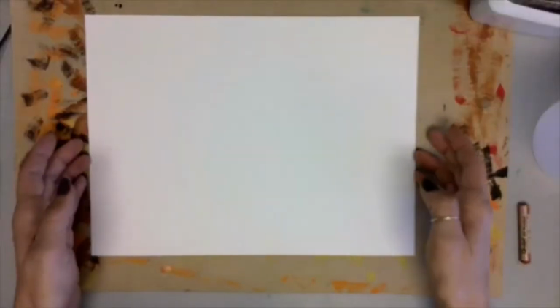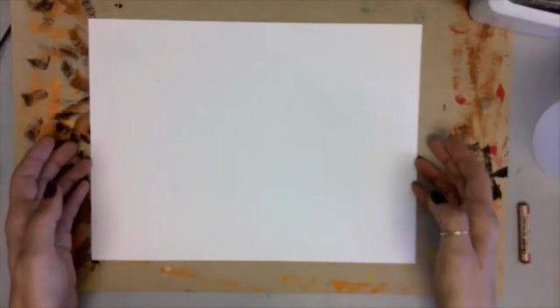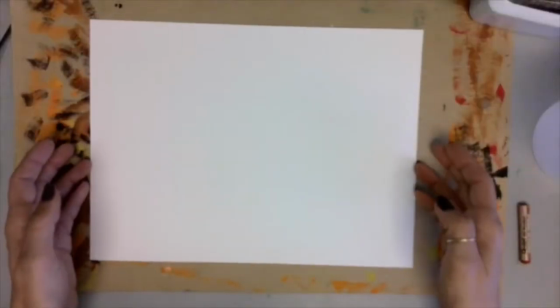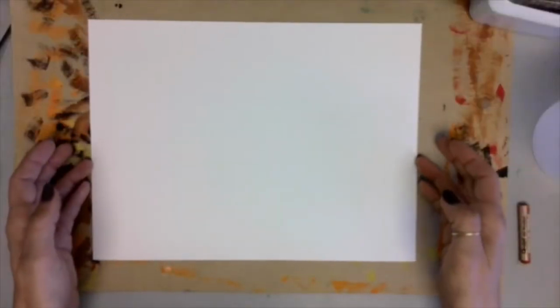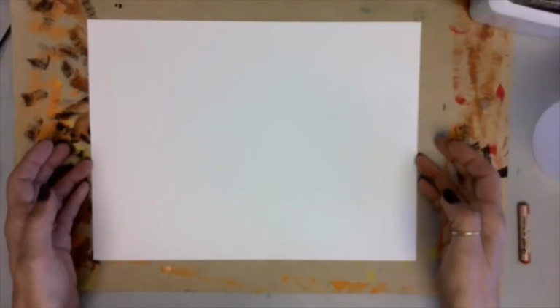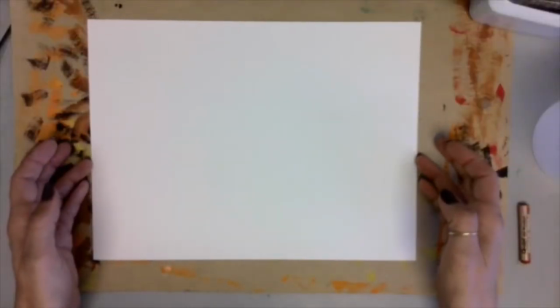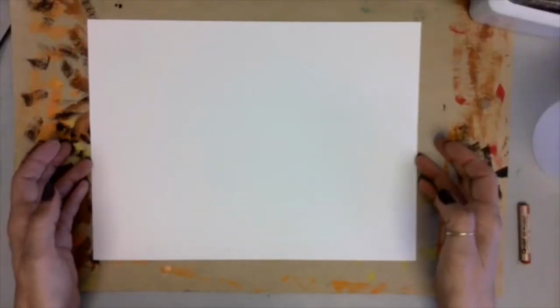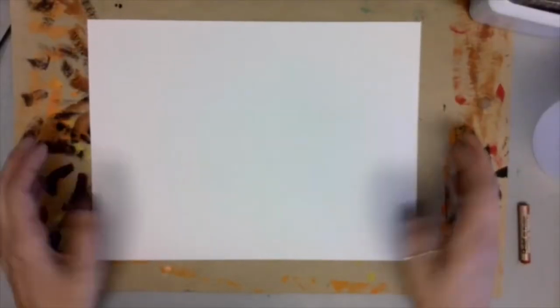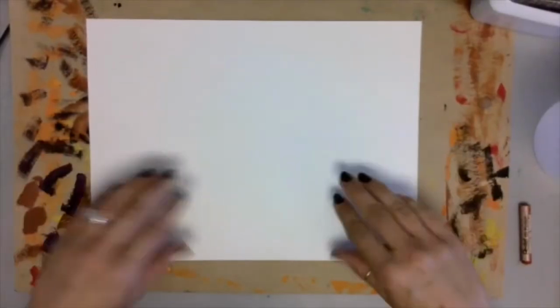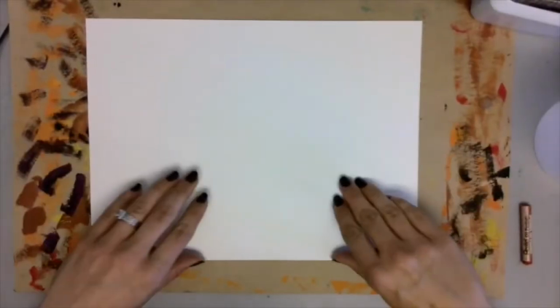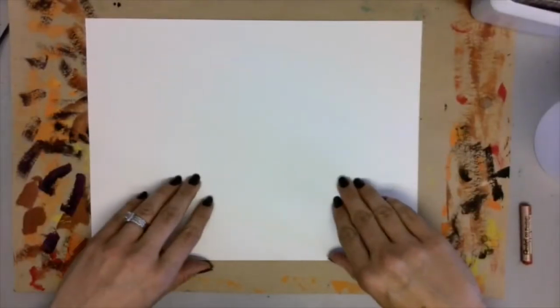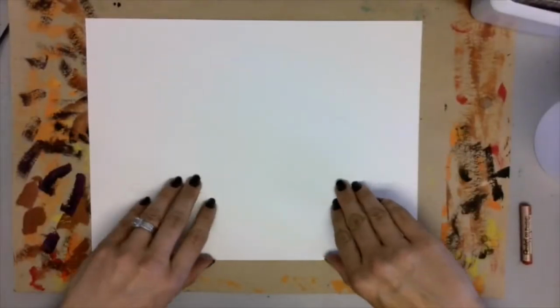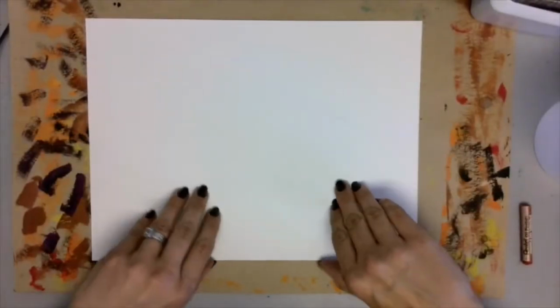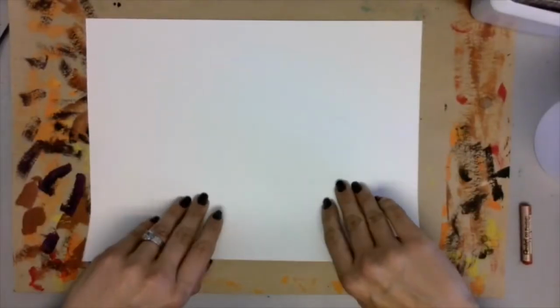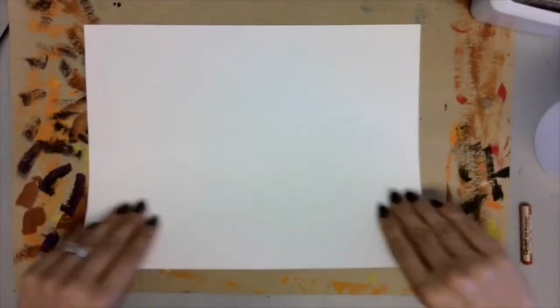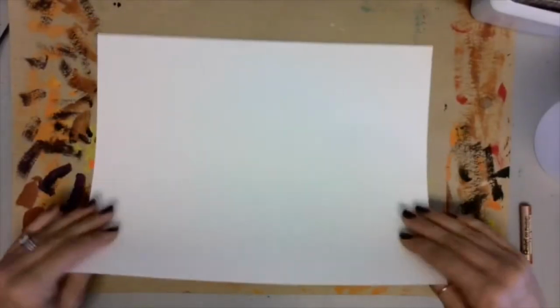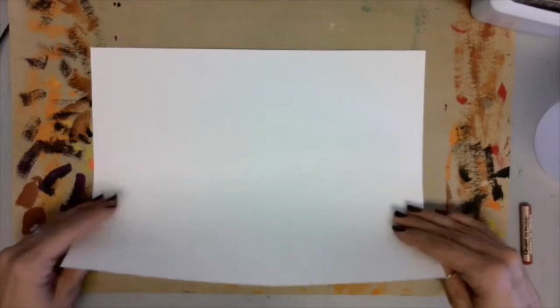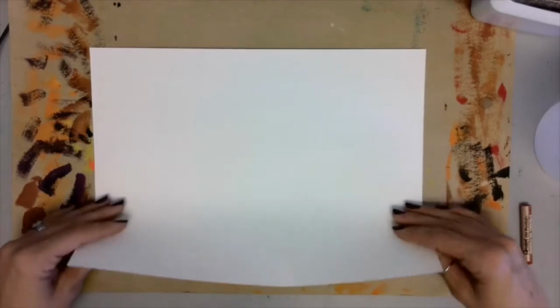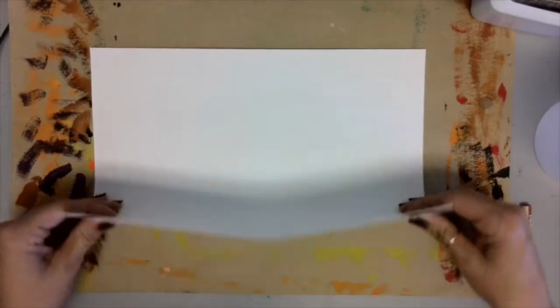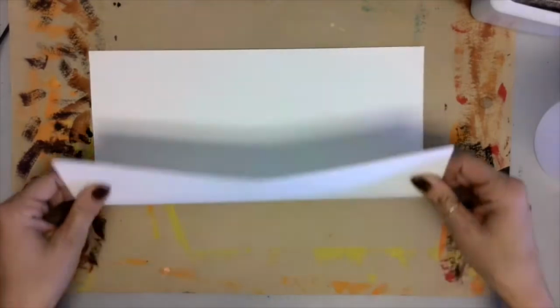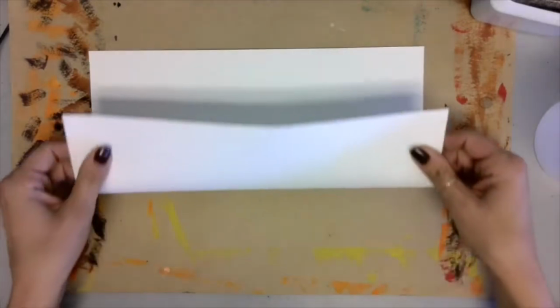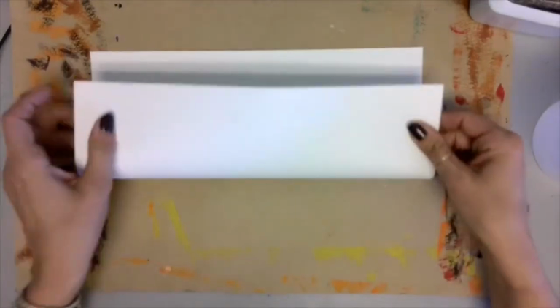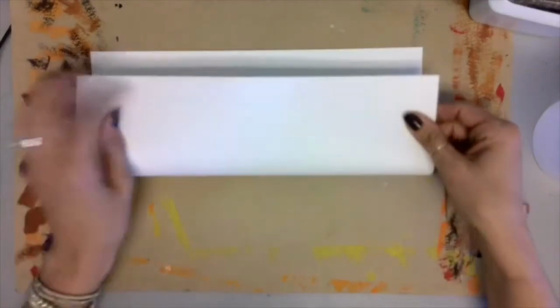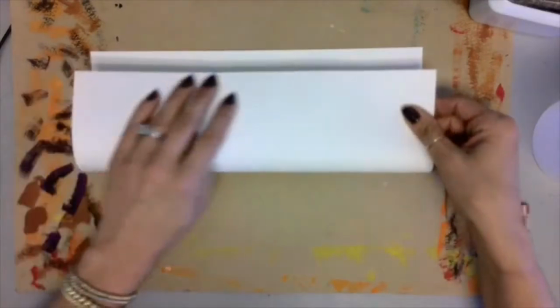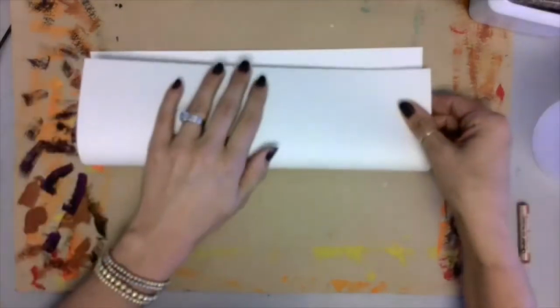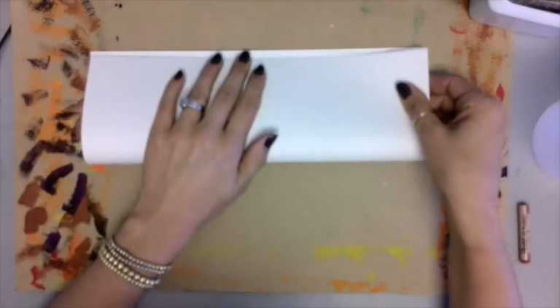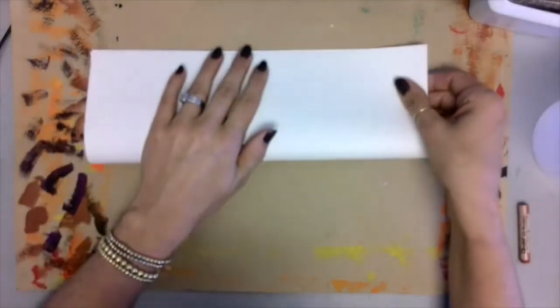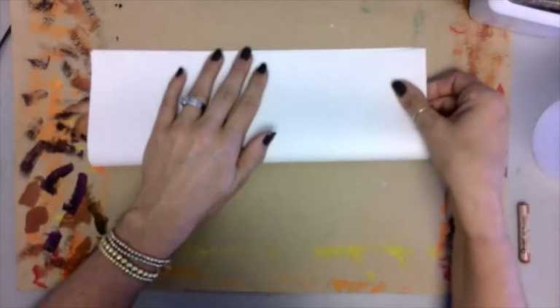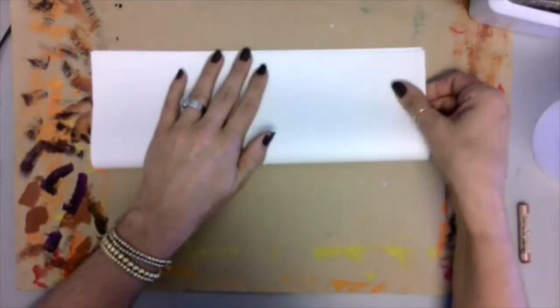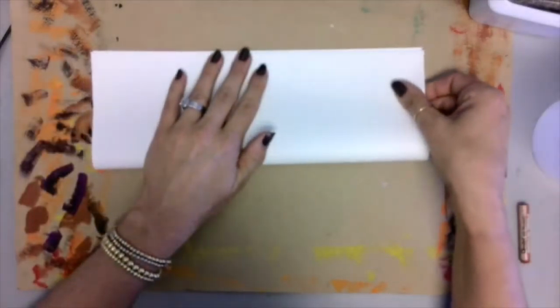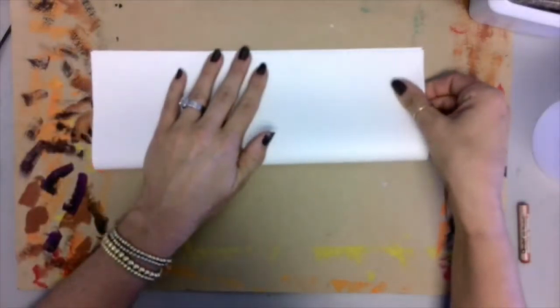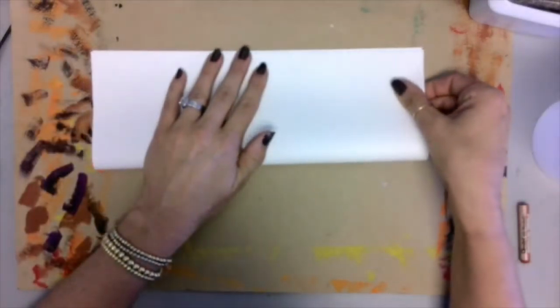Start with your paper in landscape position. Carefully fold your paper up to the top so that it's in half.